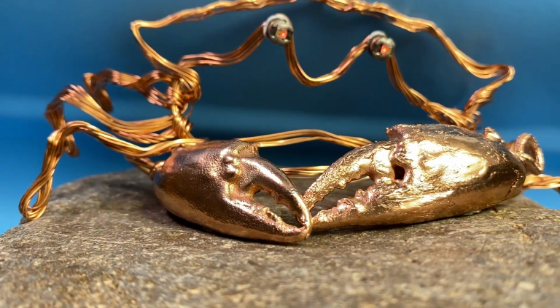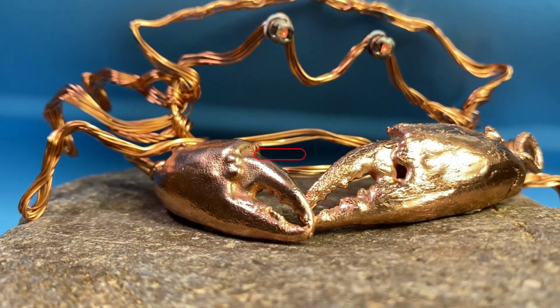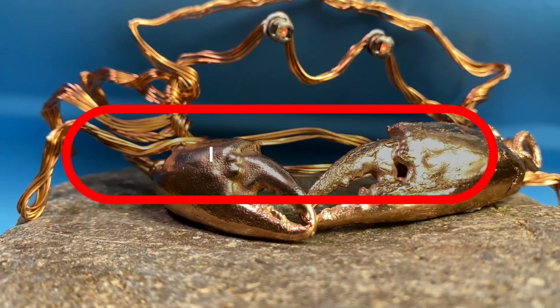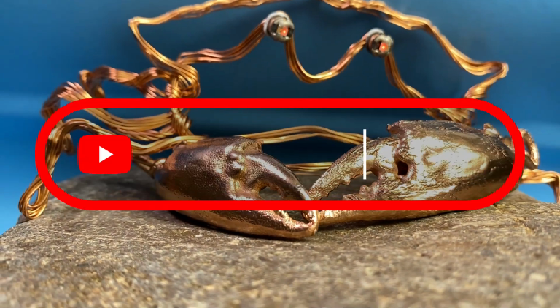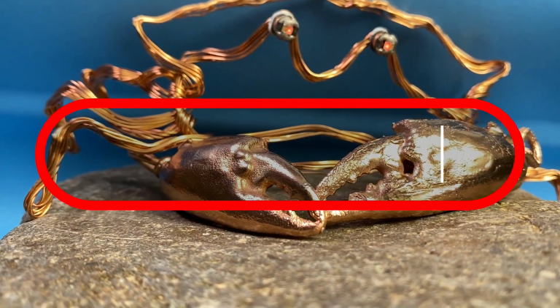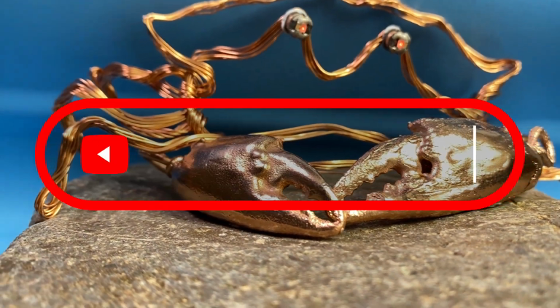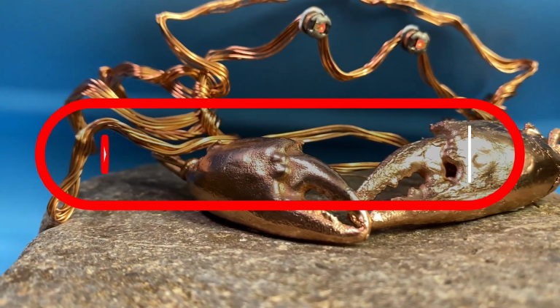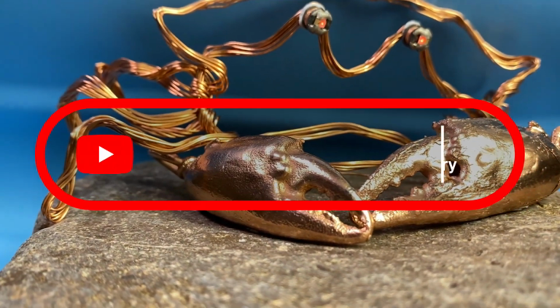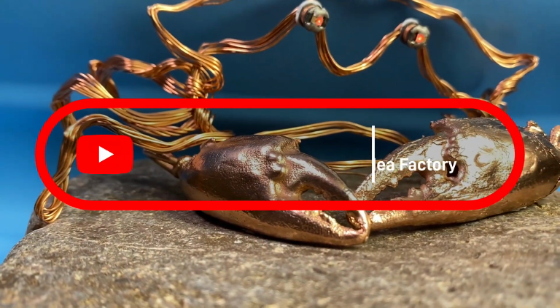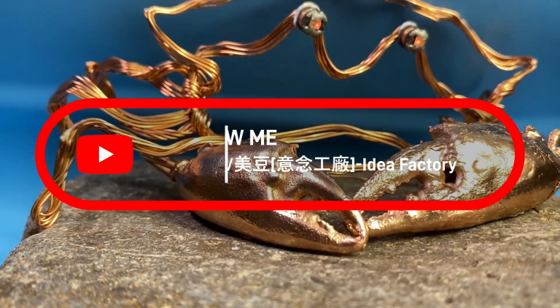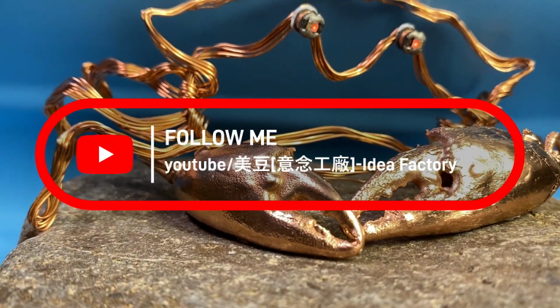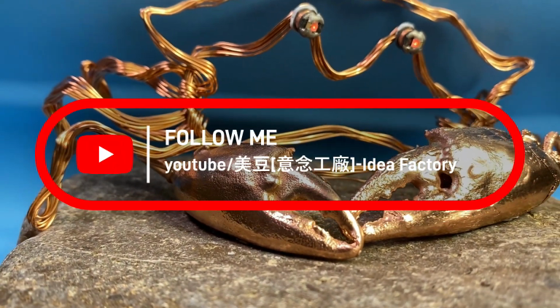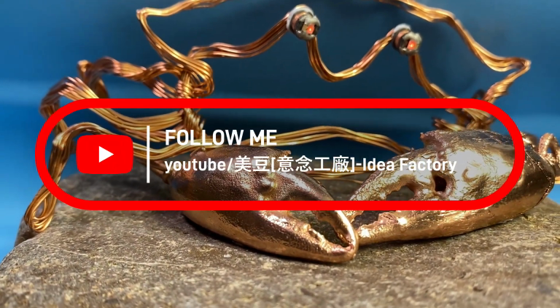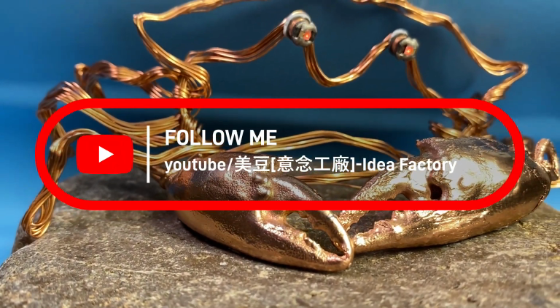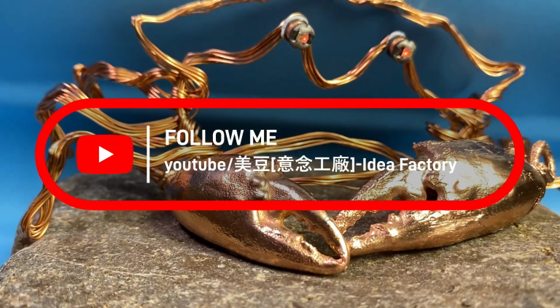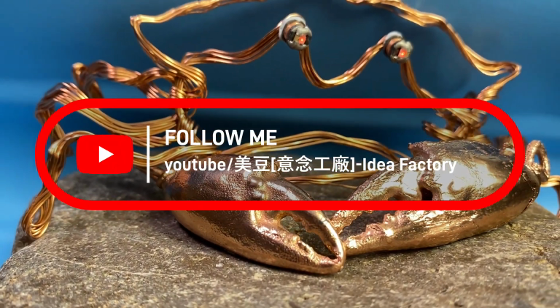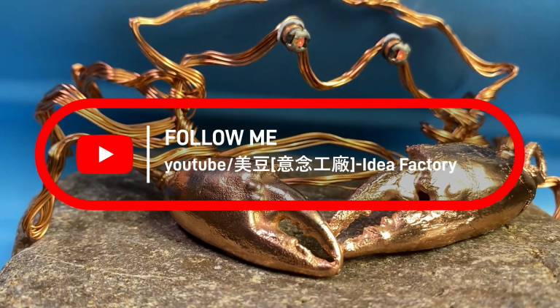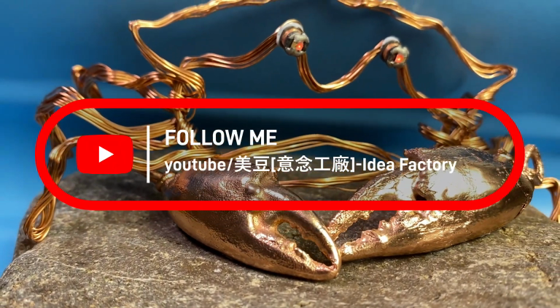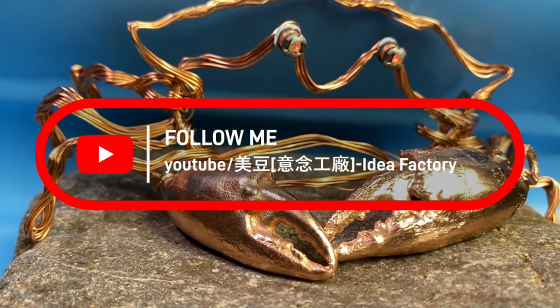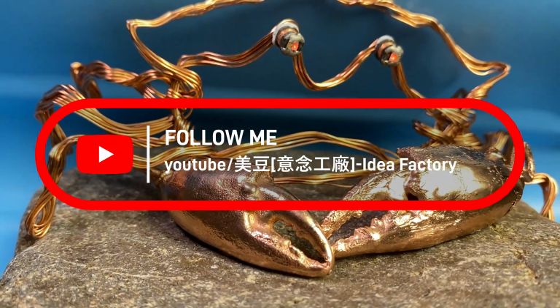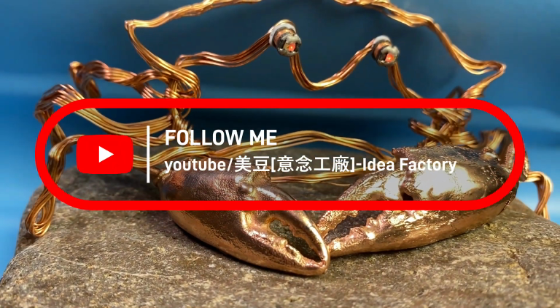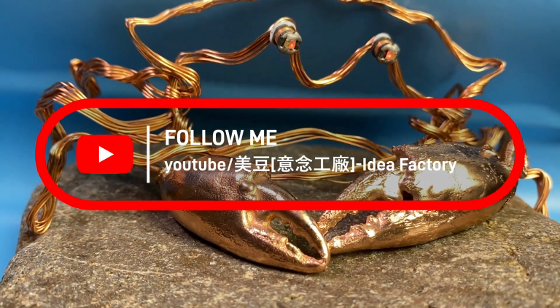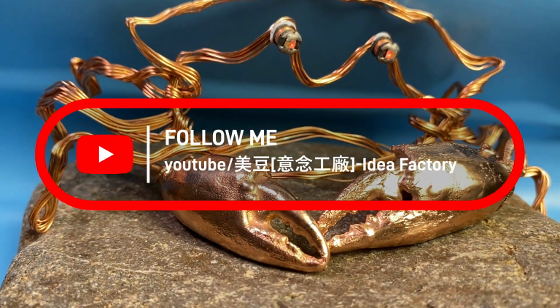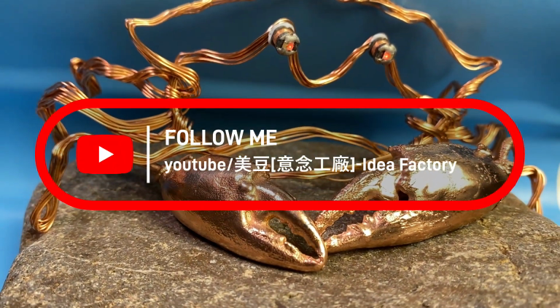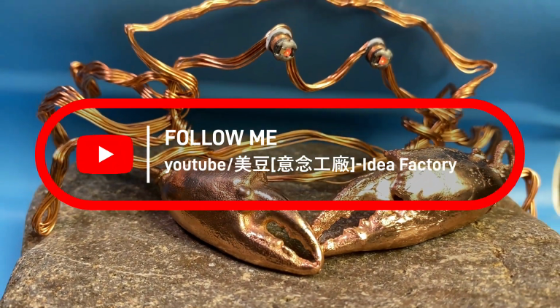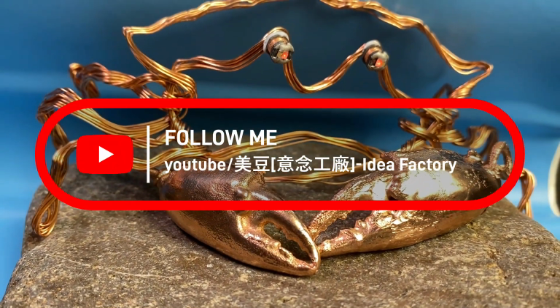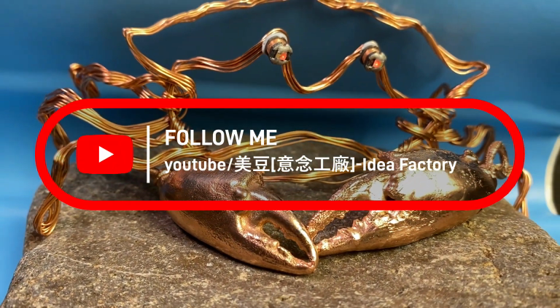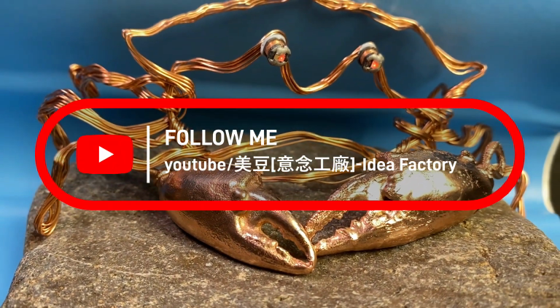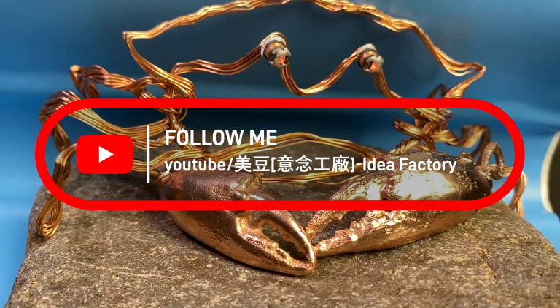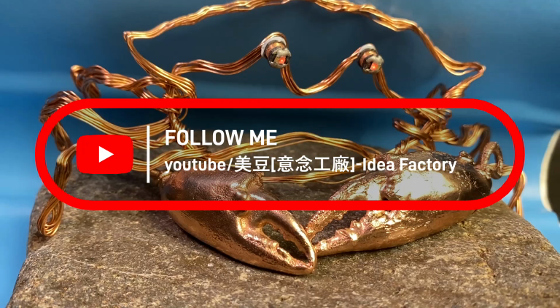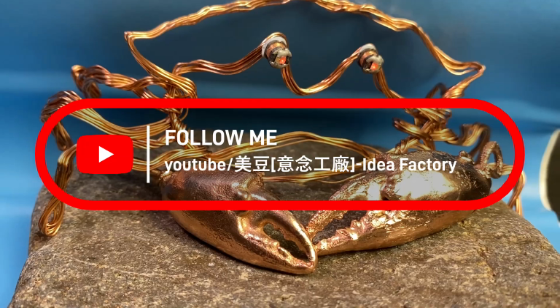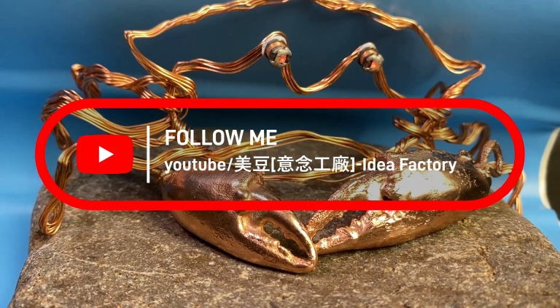Please like, share, and subscribe to the video and channel. We need your continued support for more interesting videos.